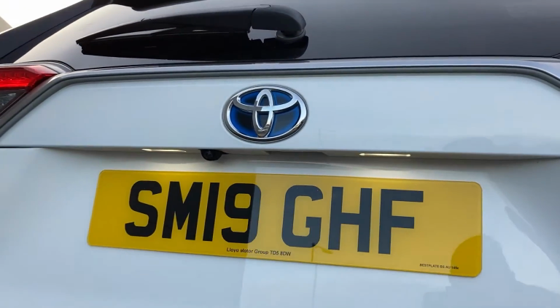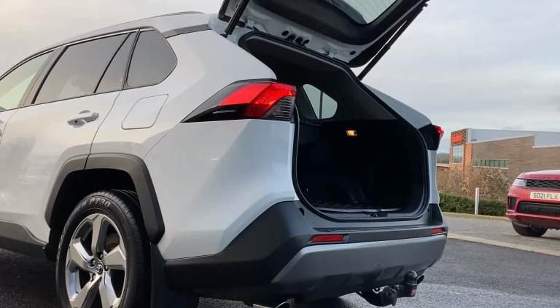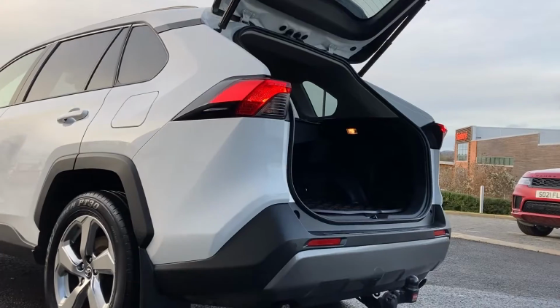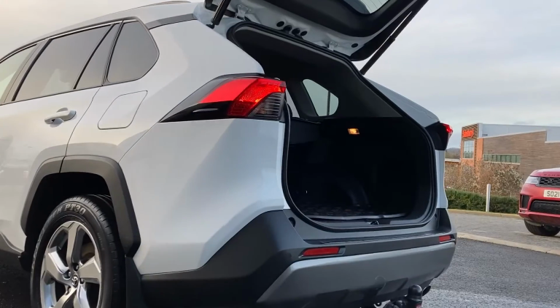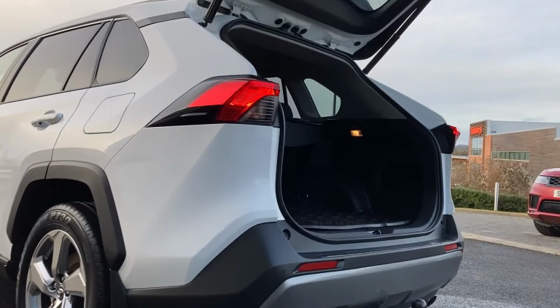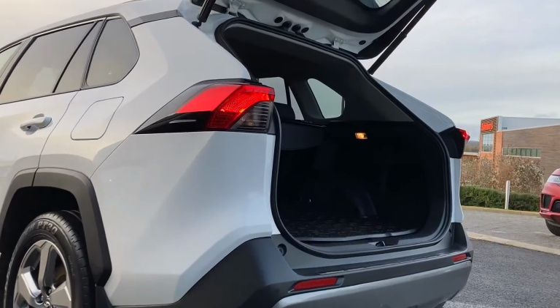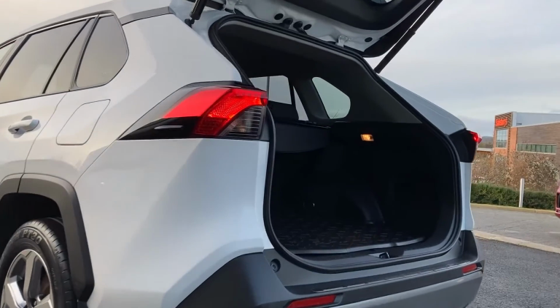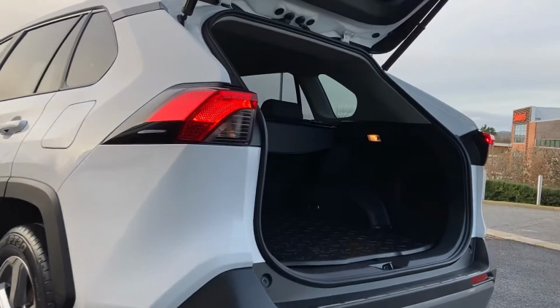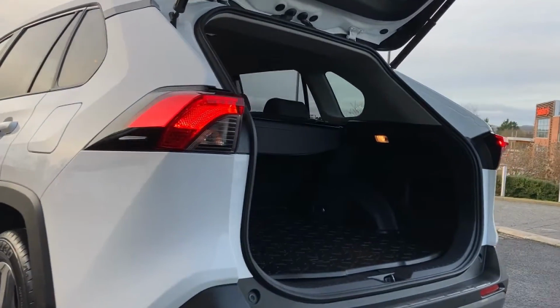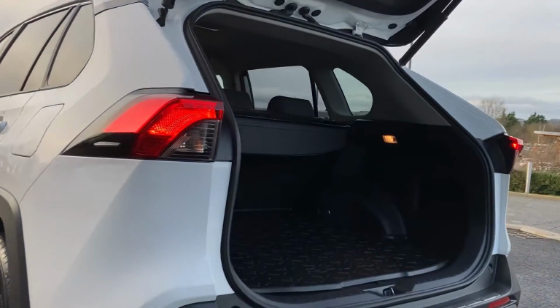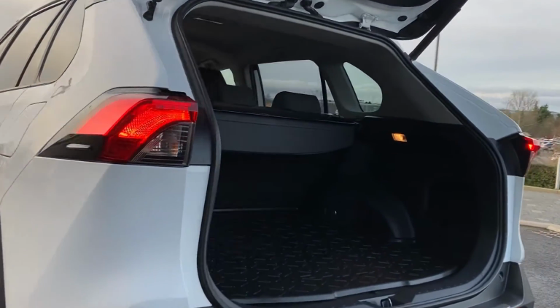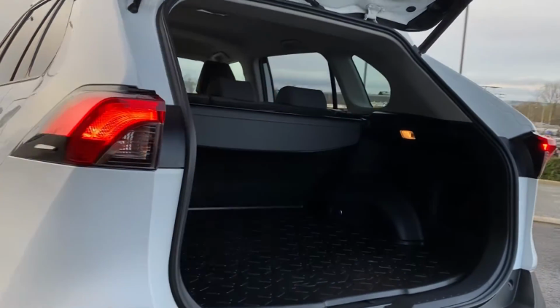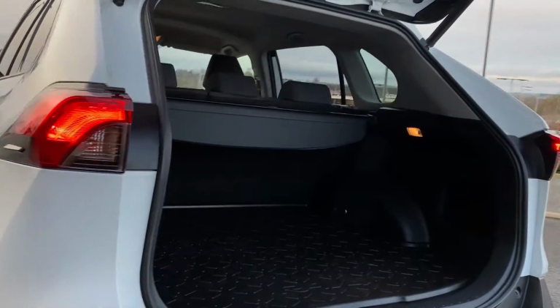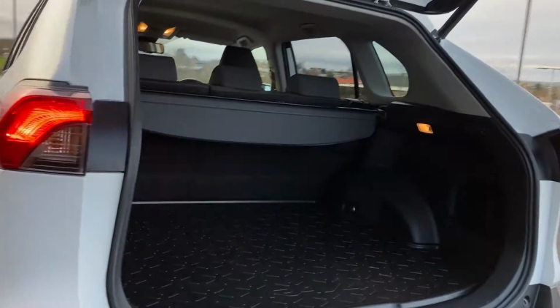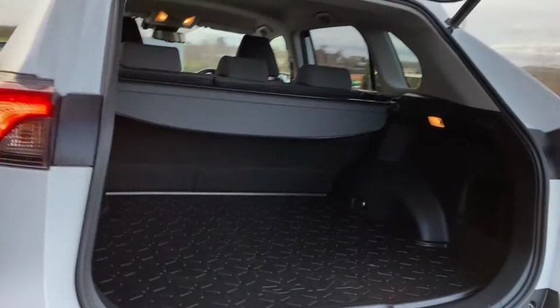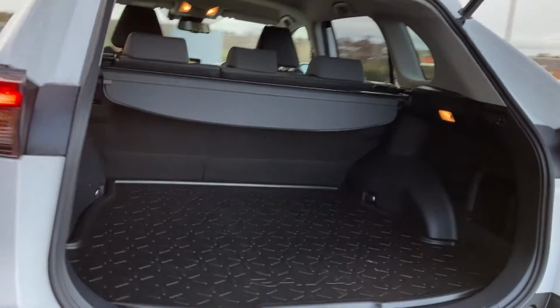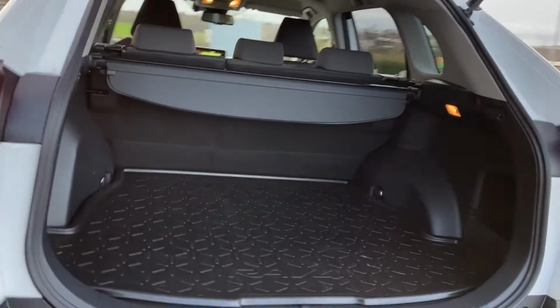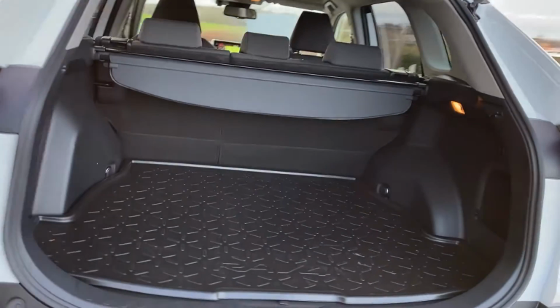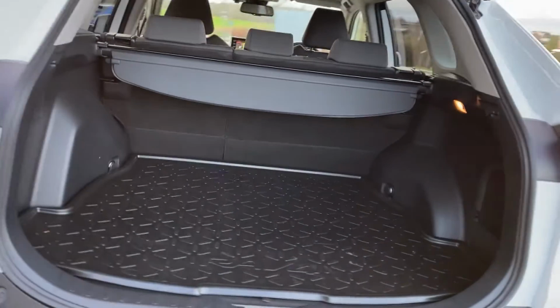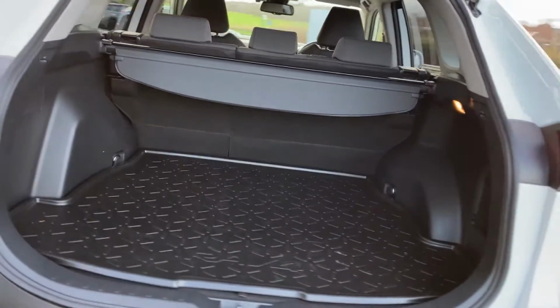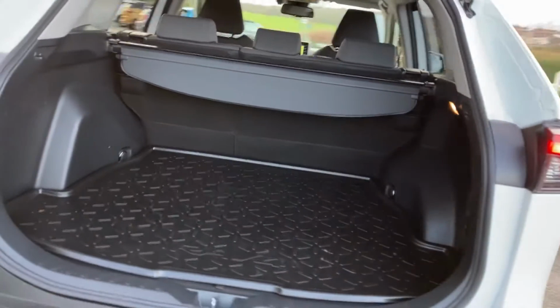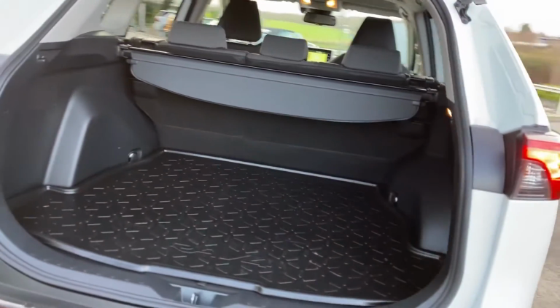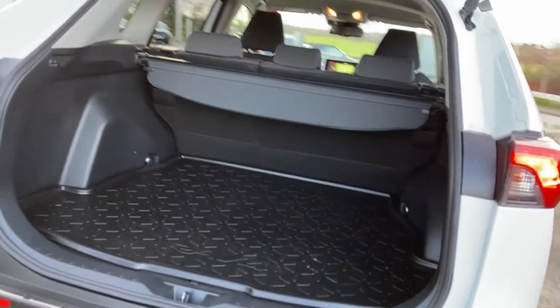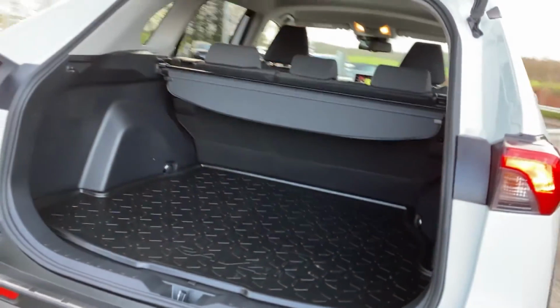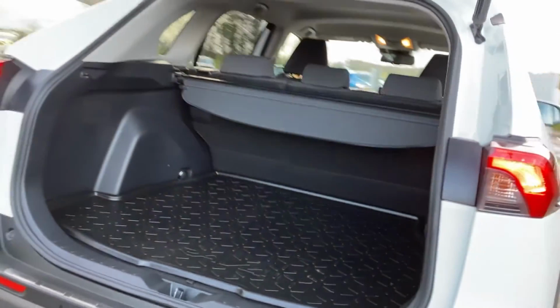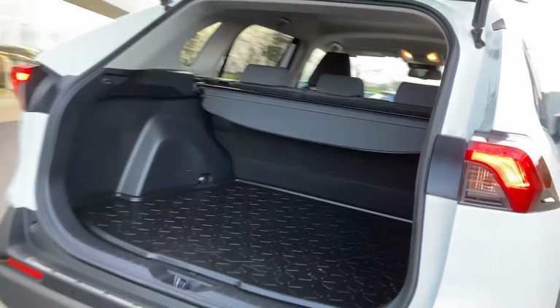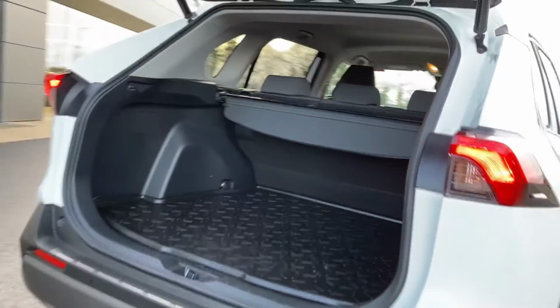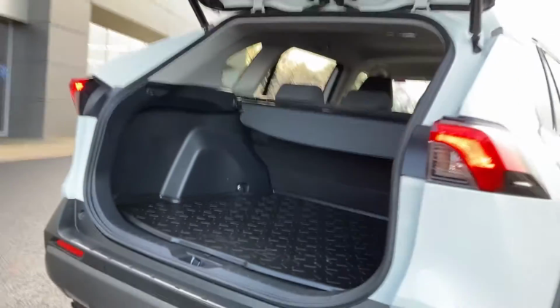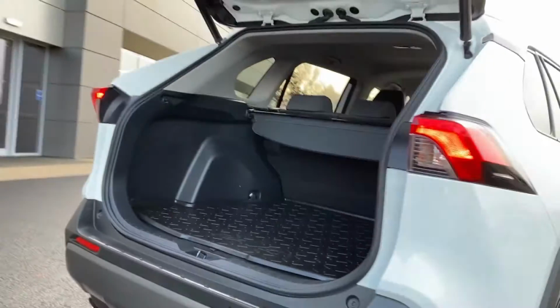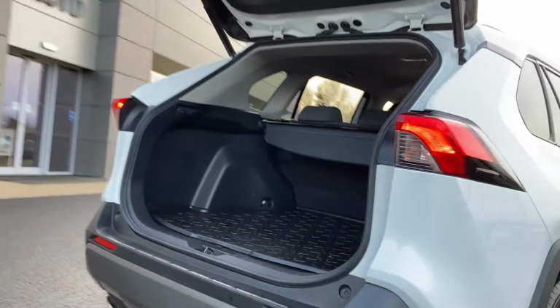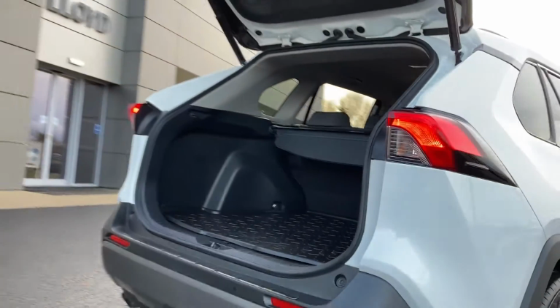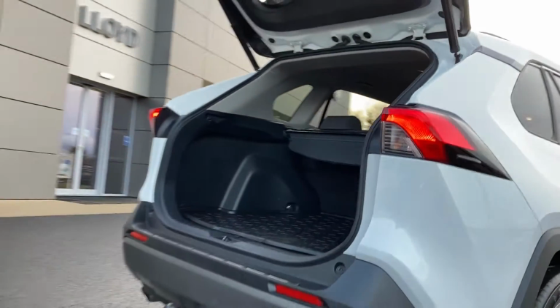Coming in beneath the power tailgate we can see the very spacious boot floor with the rear folding seats and load space cover.